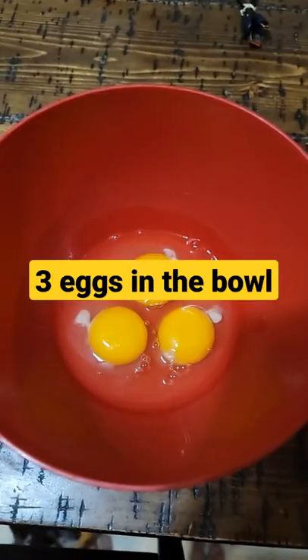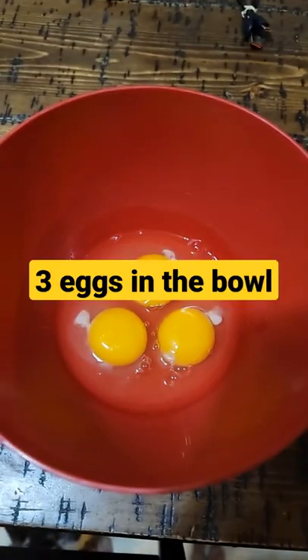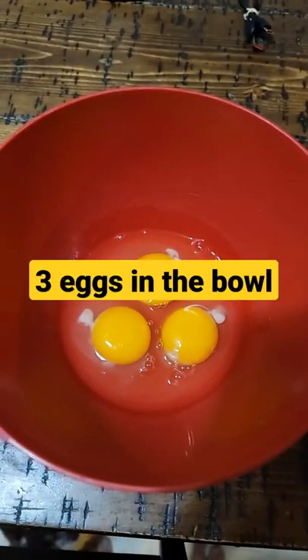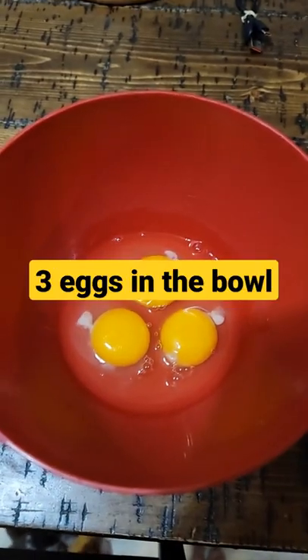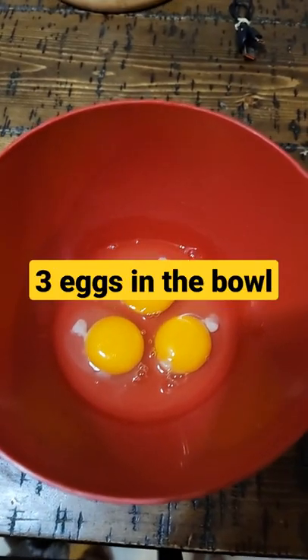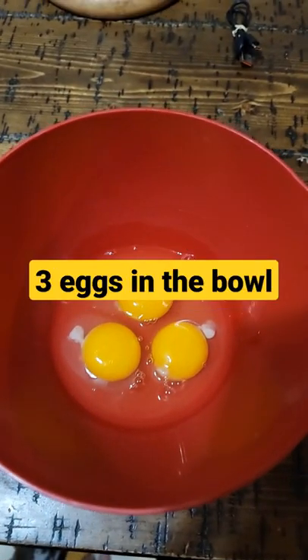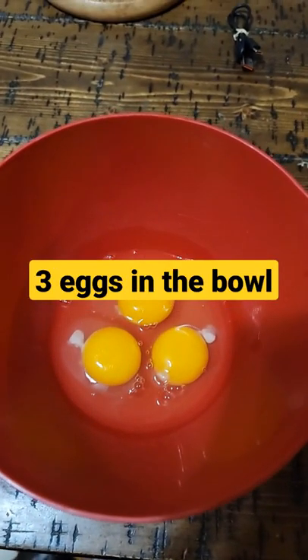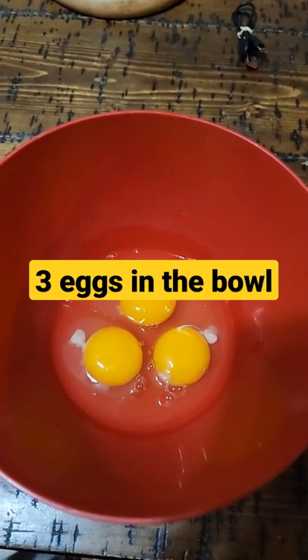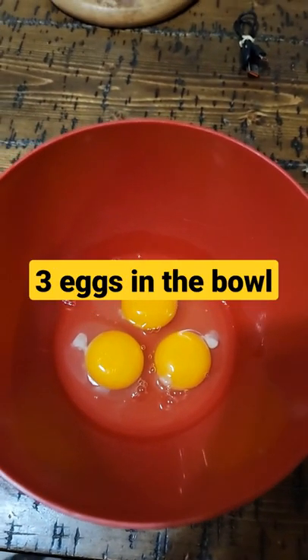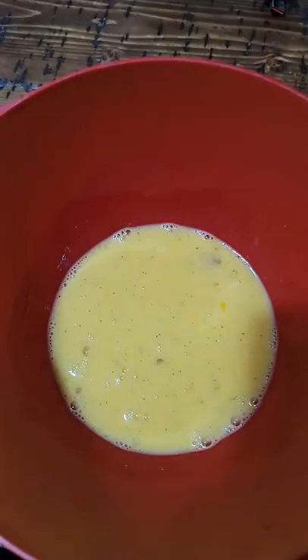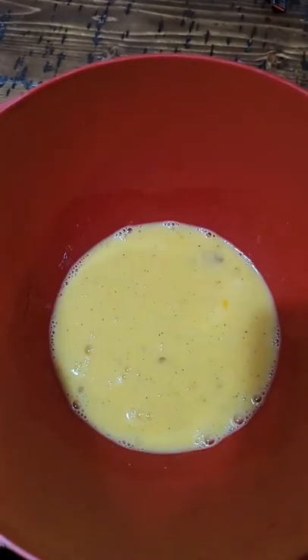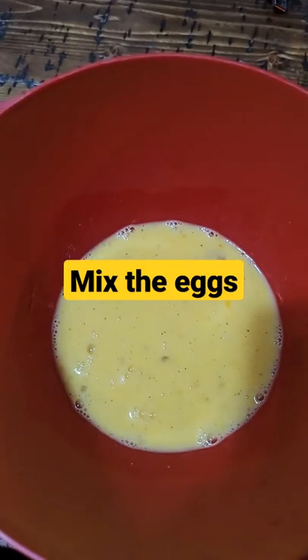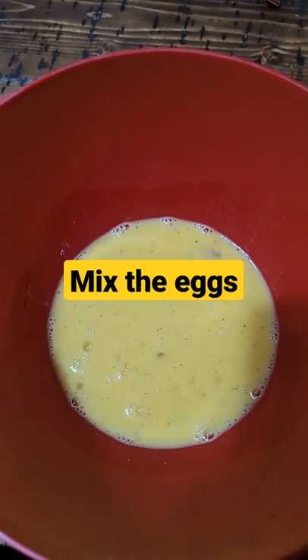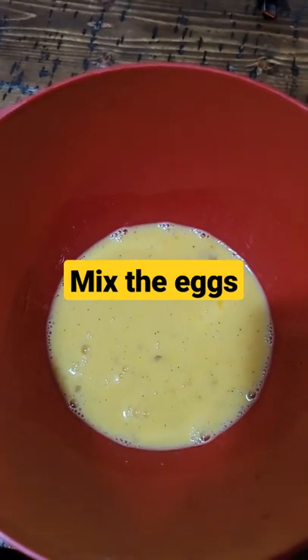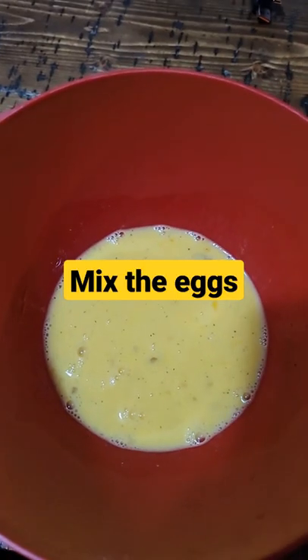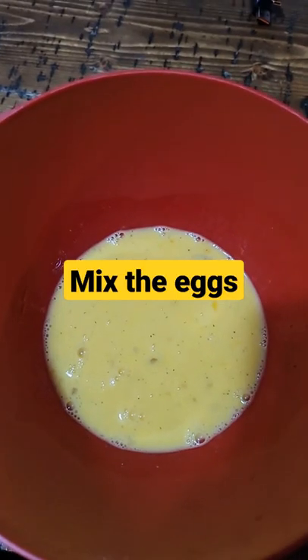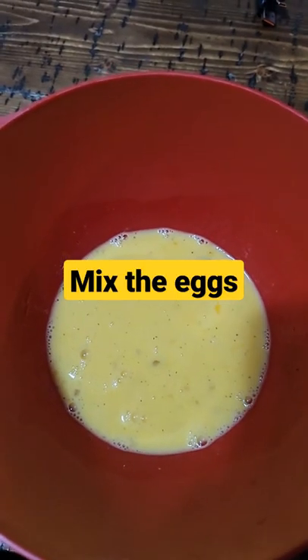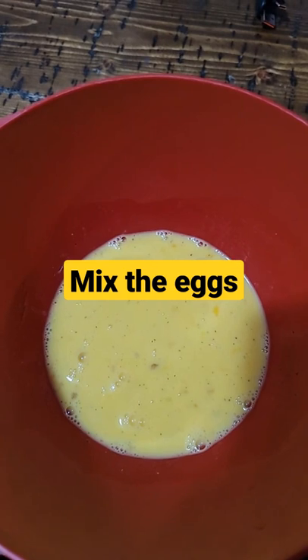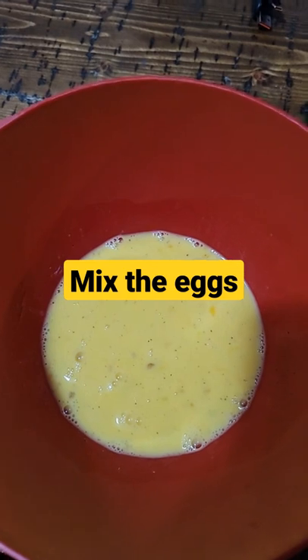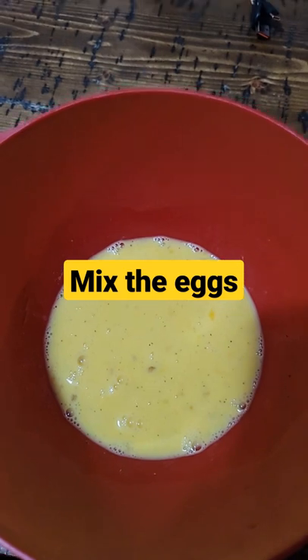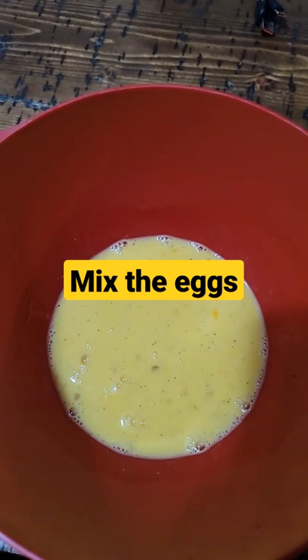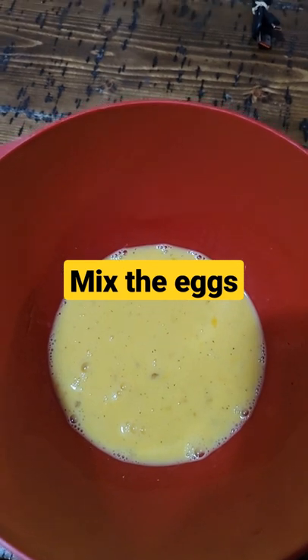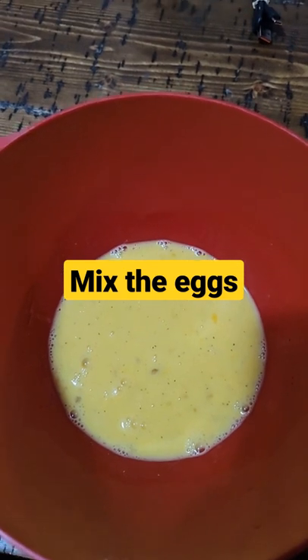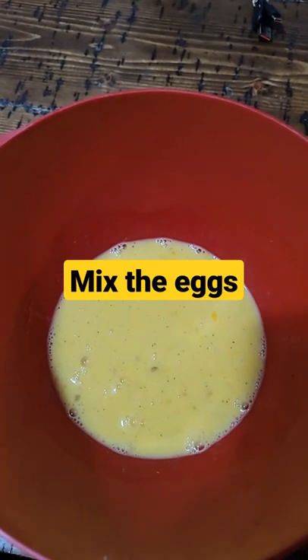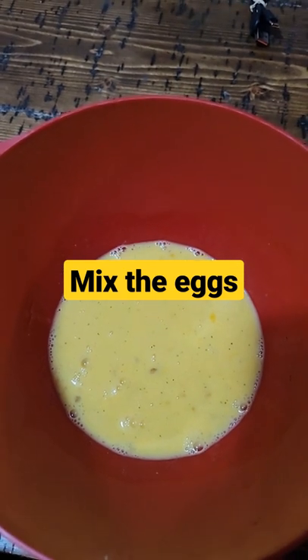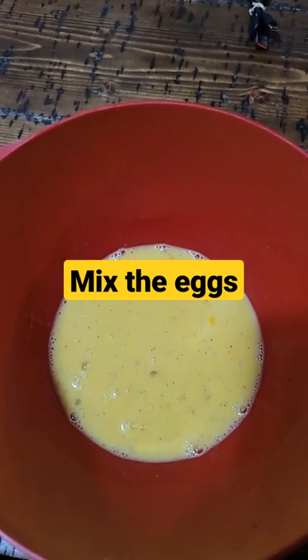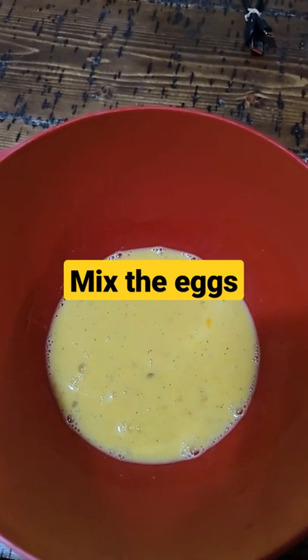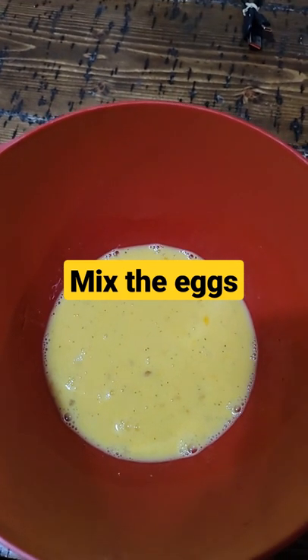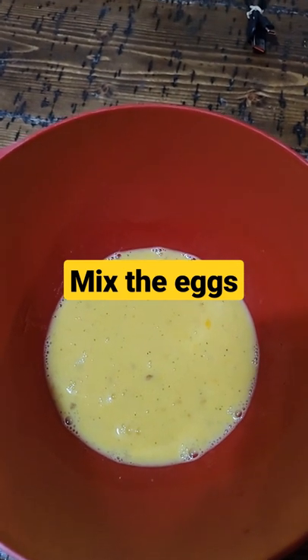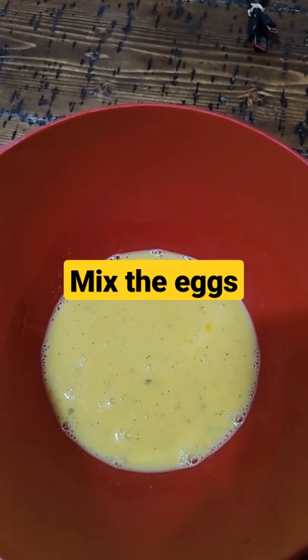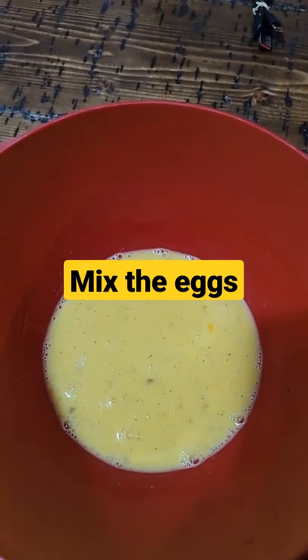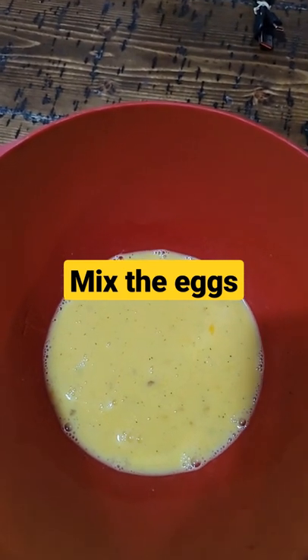Three eggs in the bowl. Scramble your eggs, add salt and pepper and a dash of milk.